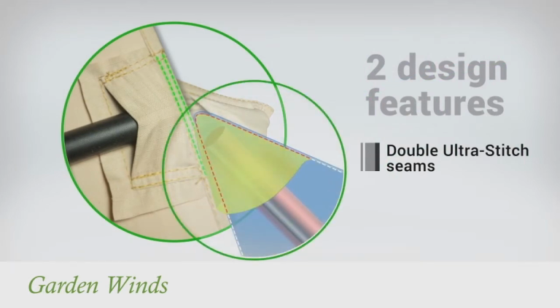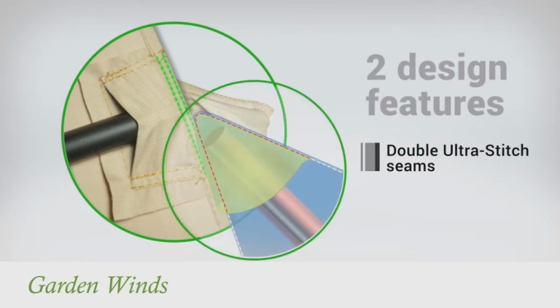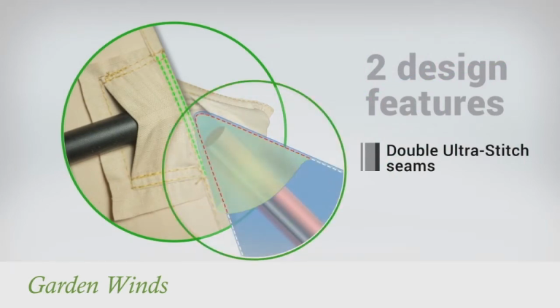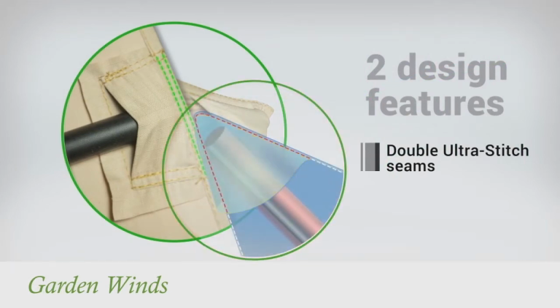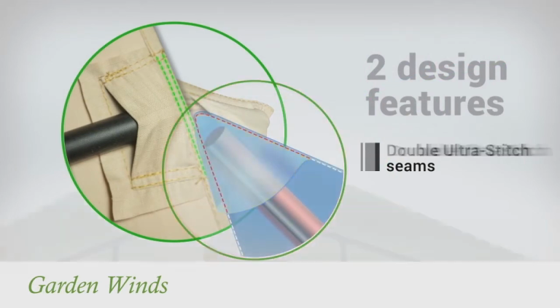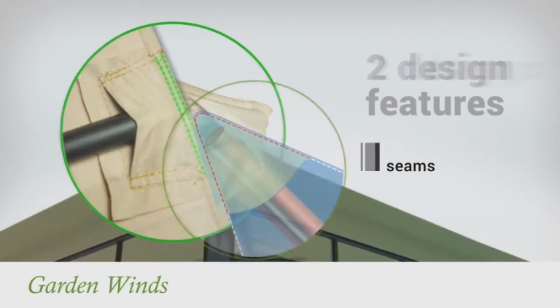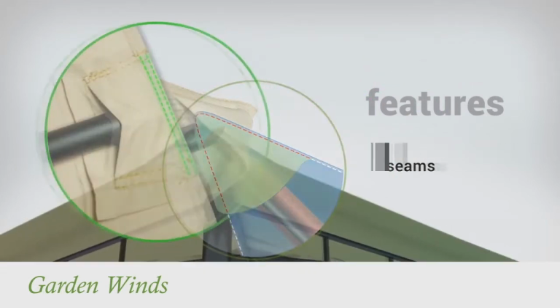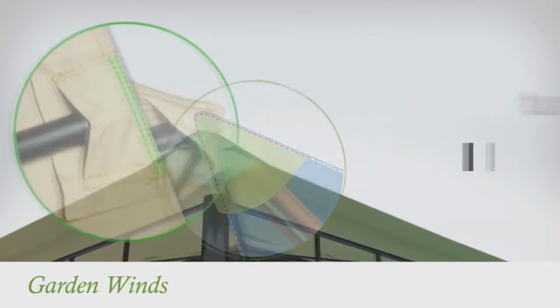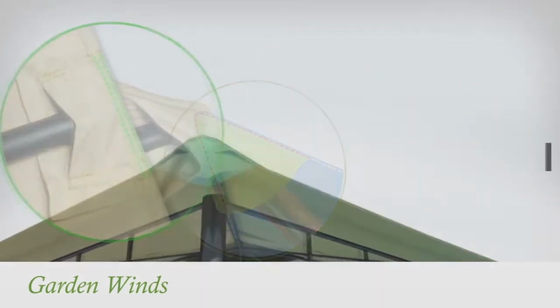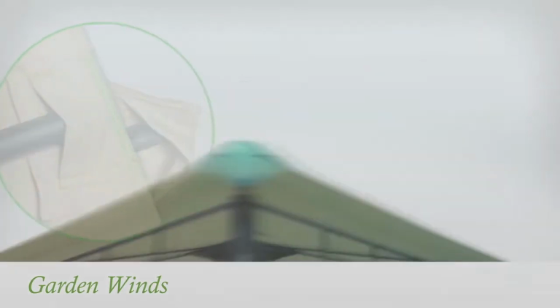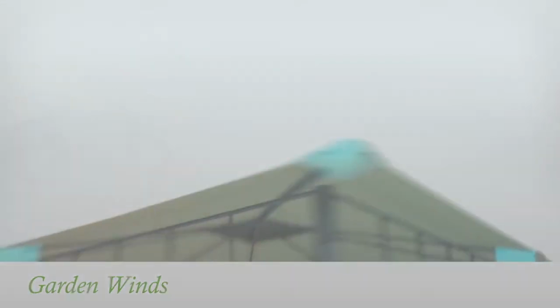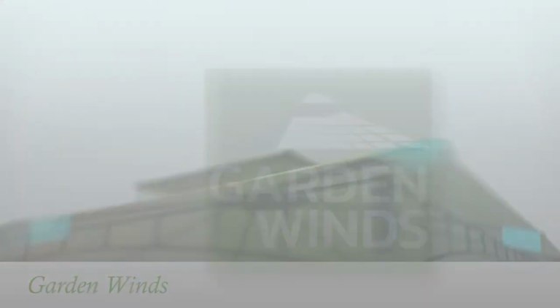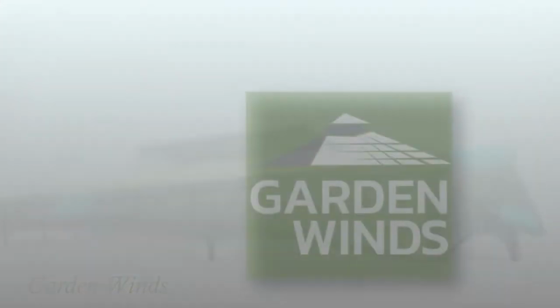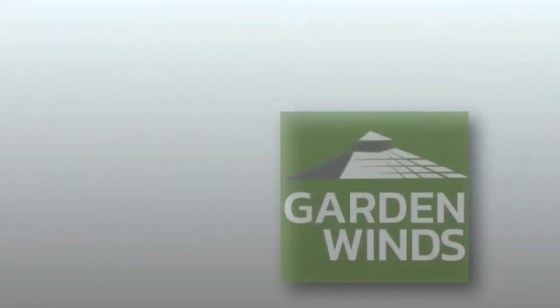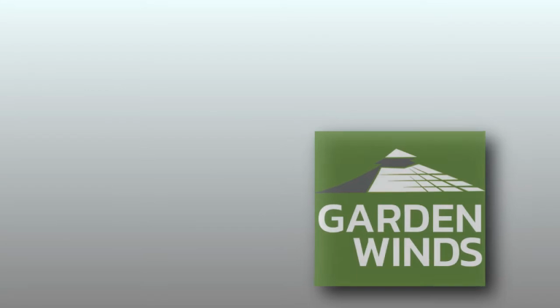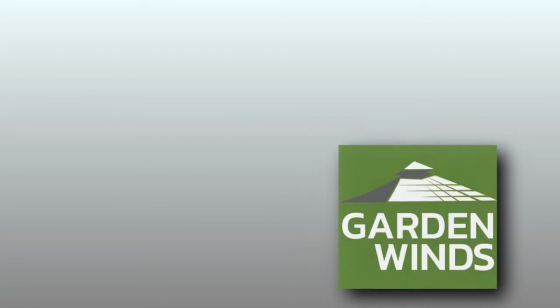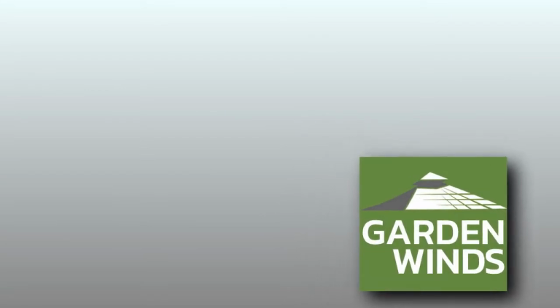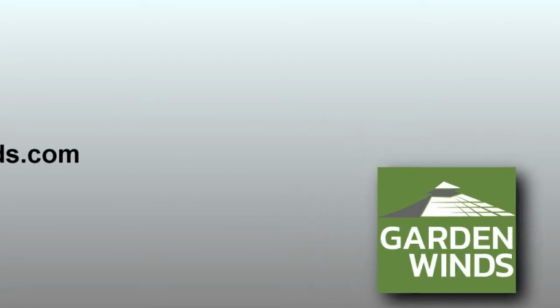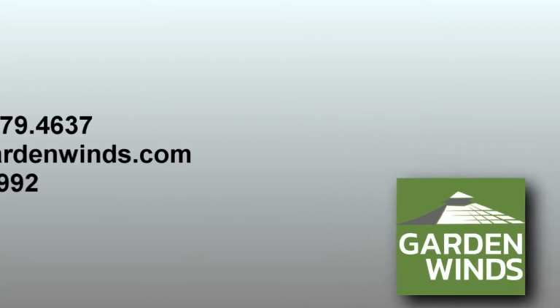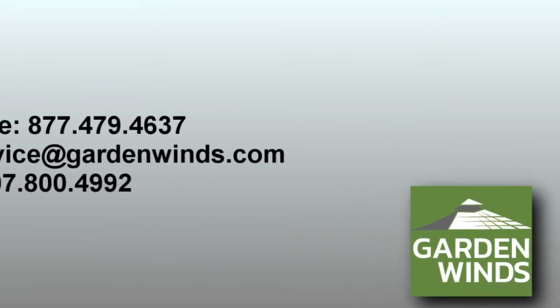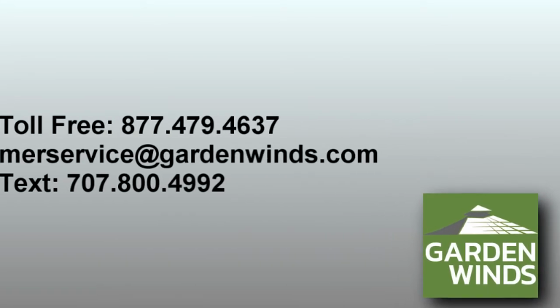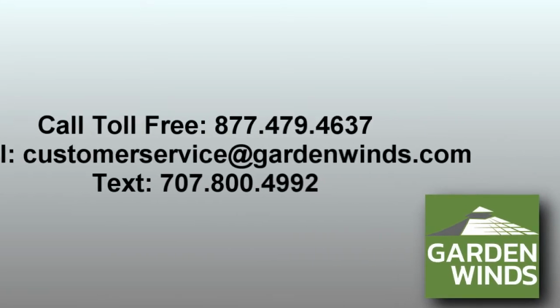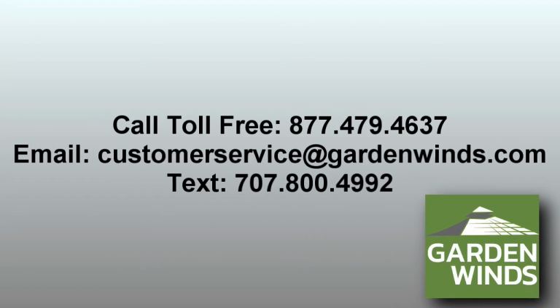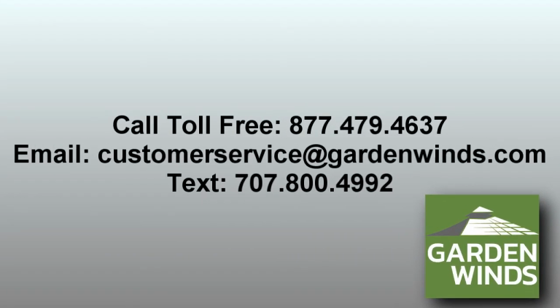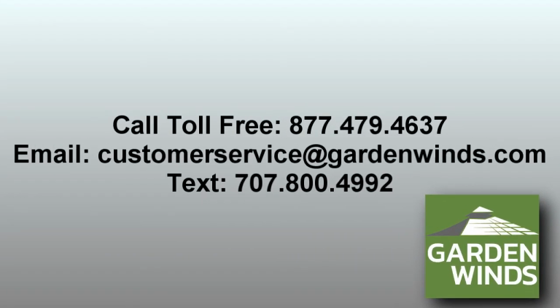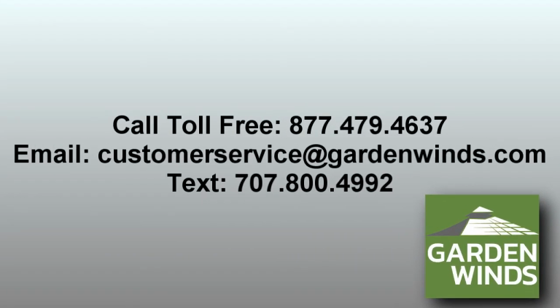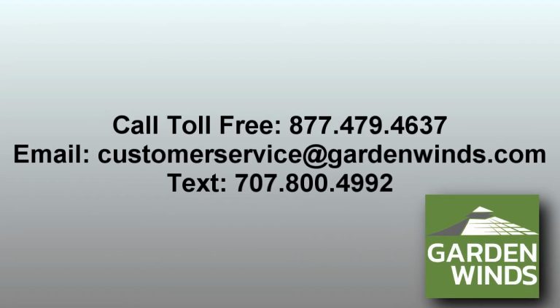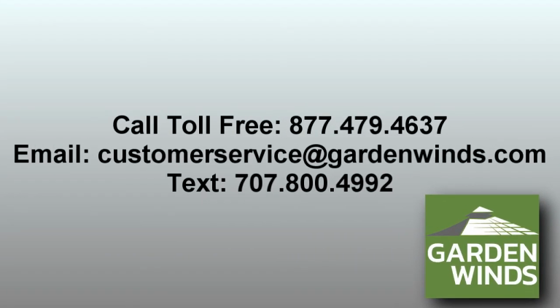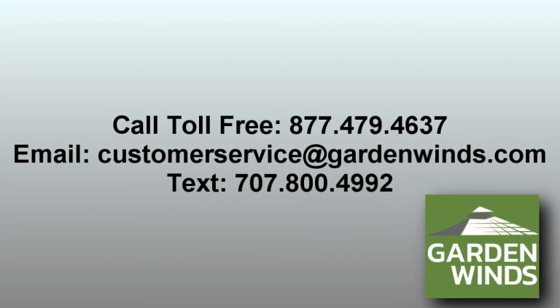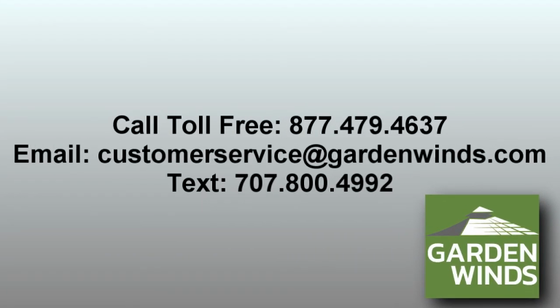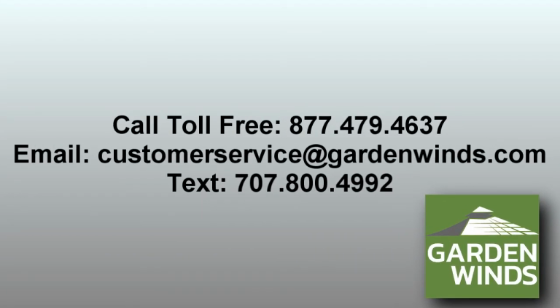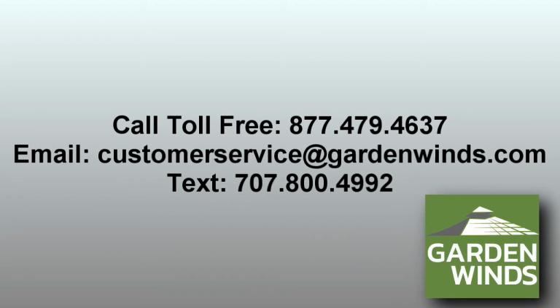If you have any questions, call, text, or email us. We're here to help.